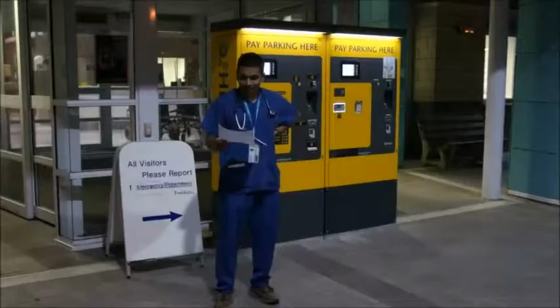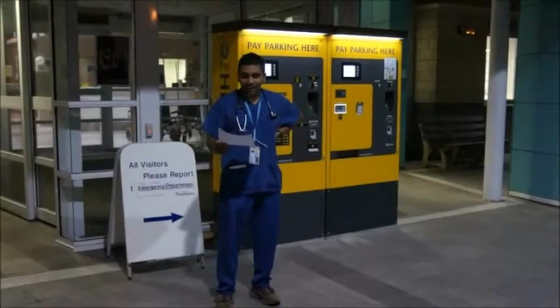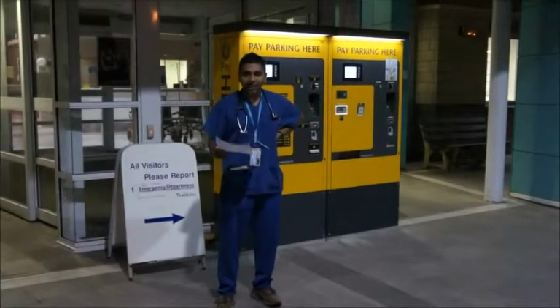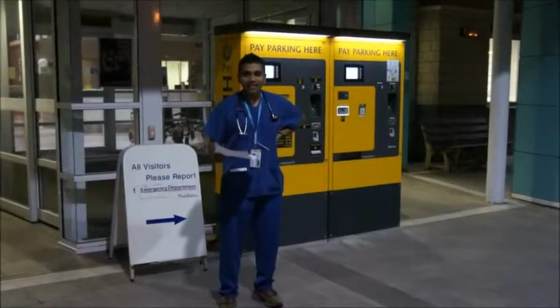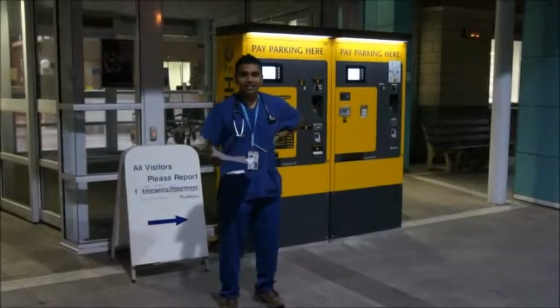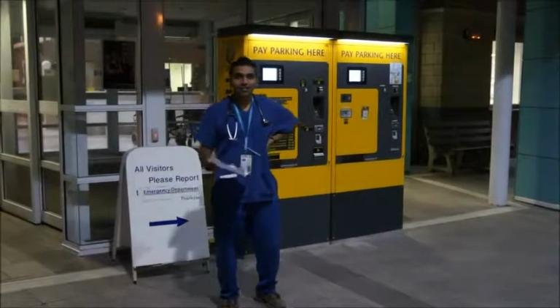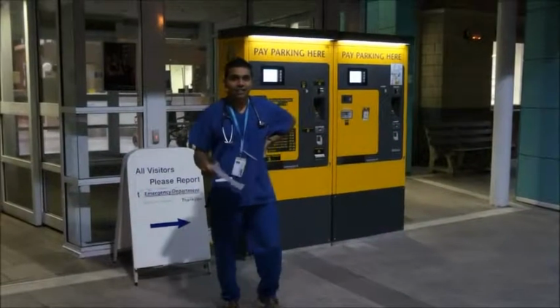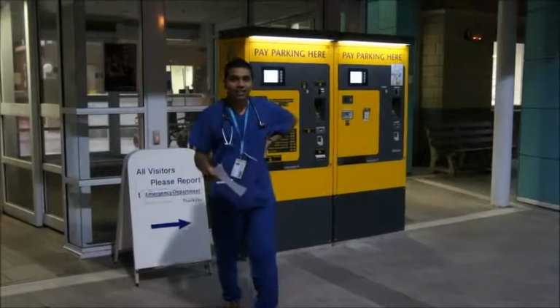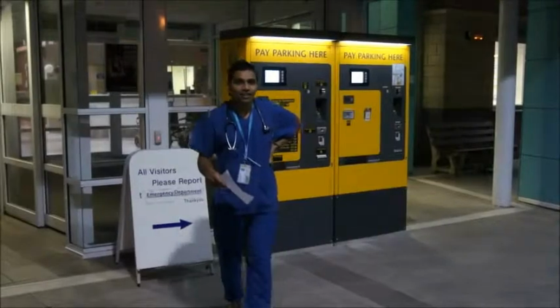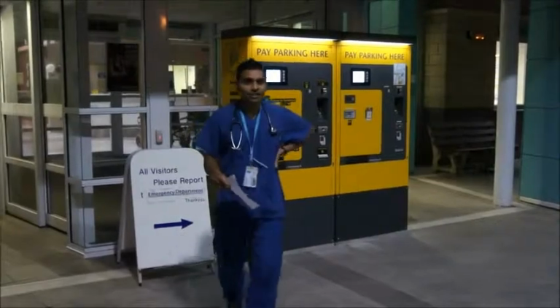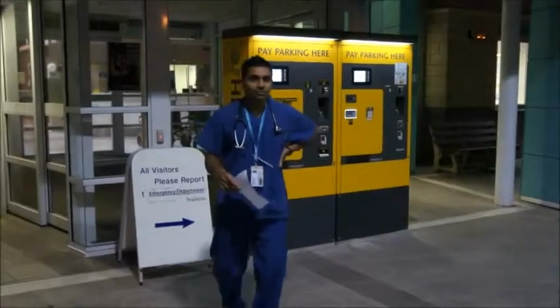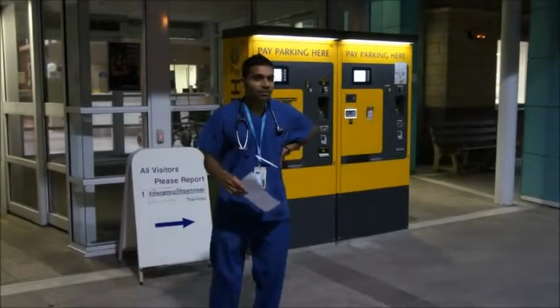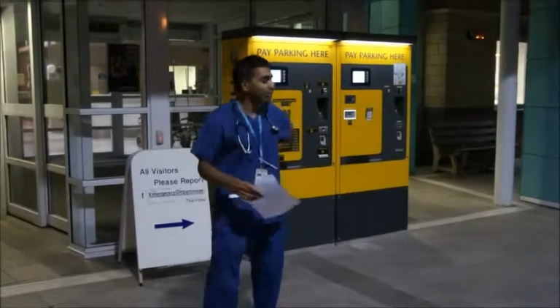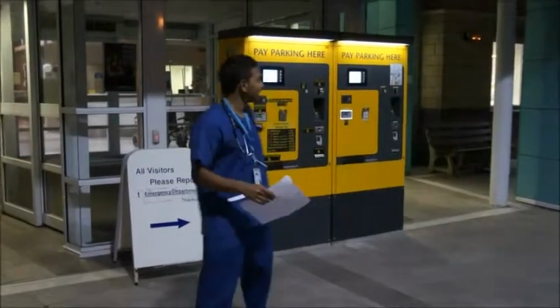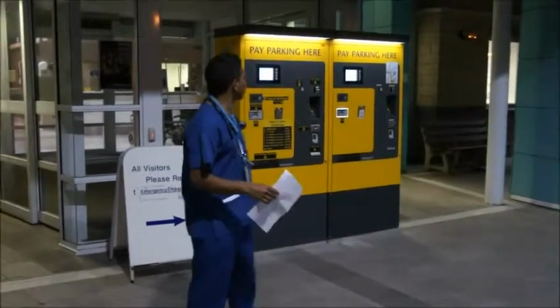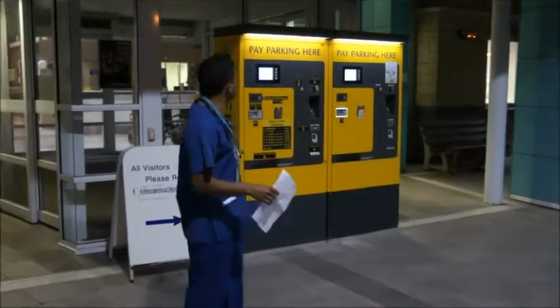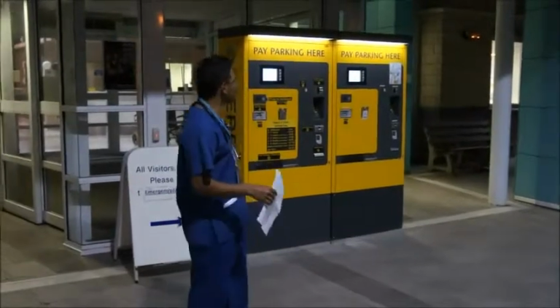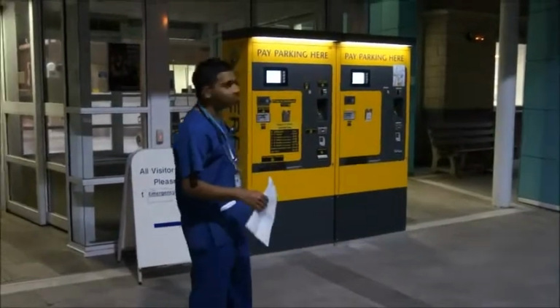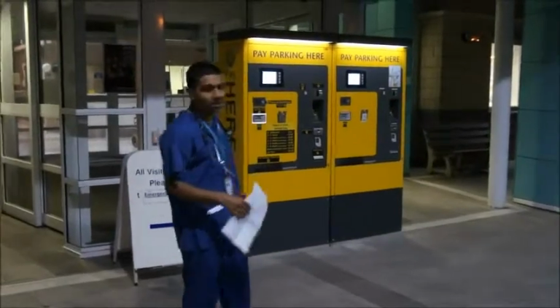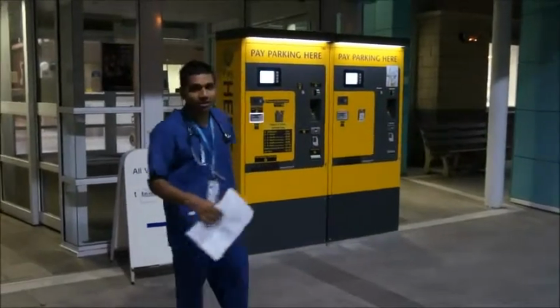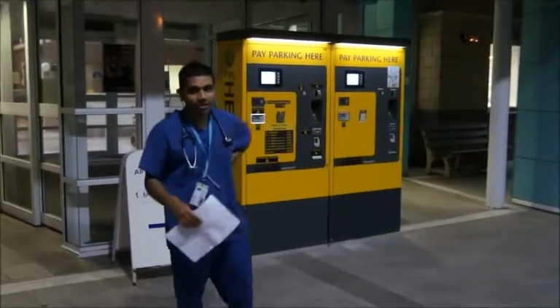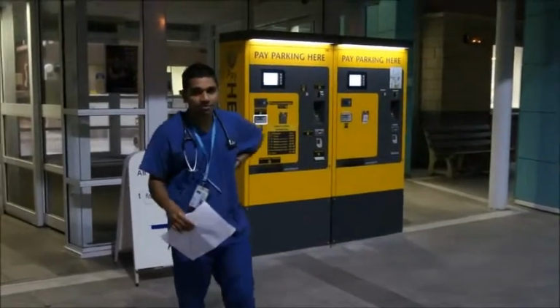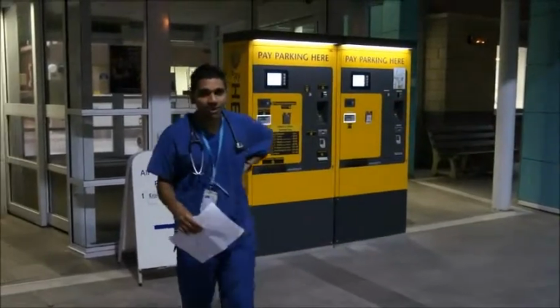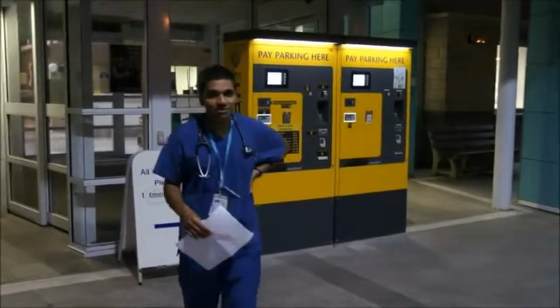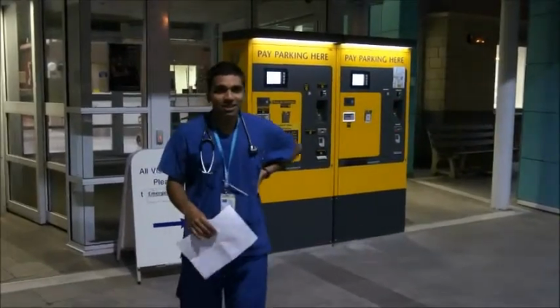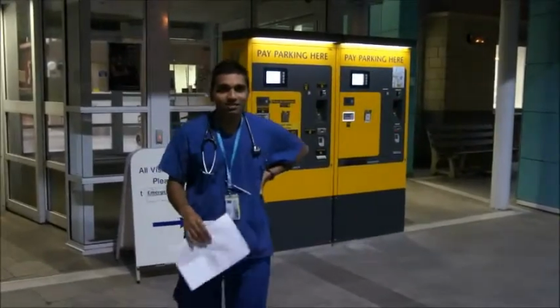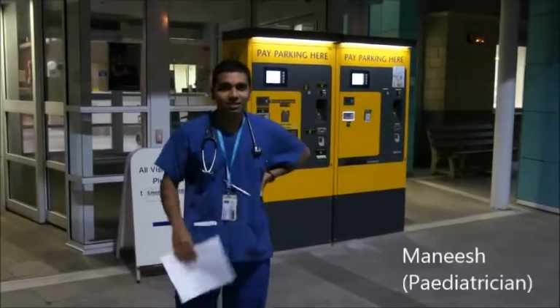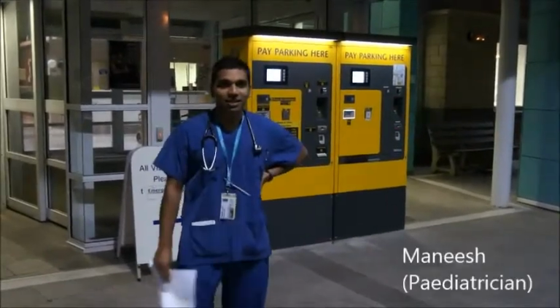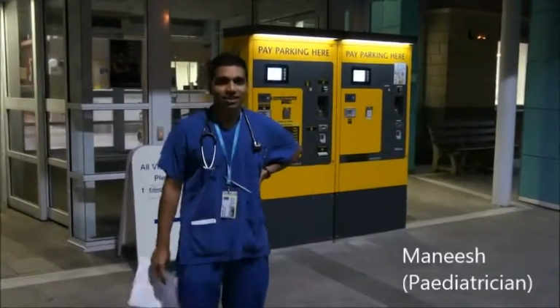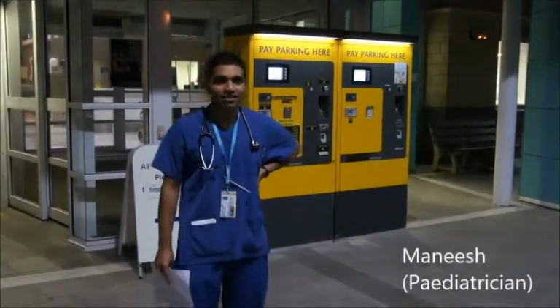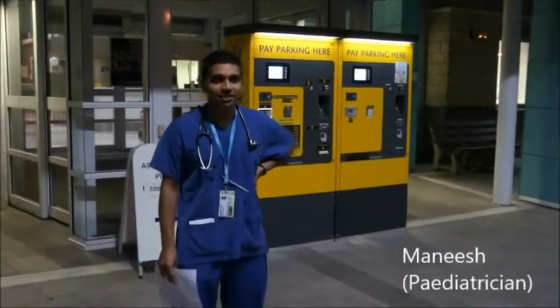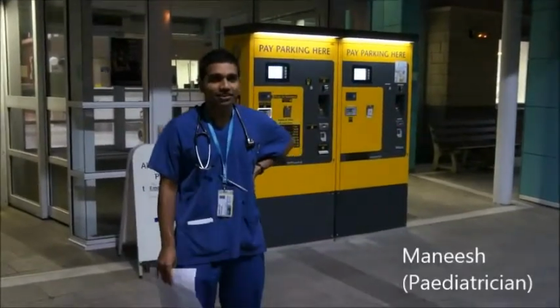Hi, g'day. So this is the front of Waitakere Hospital and welcome. My name is Manish, one of the paediatric fellows.